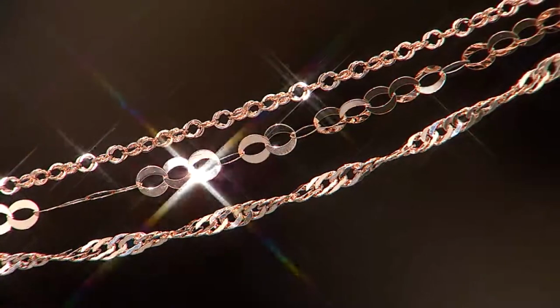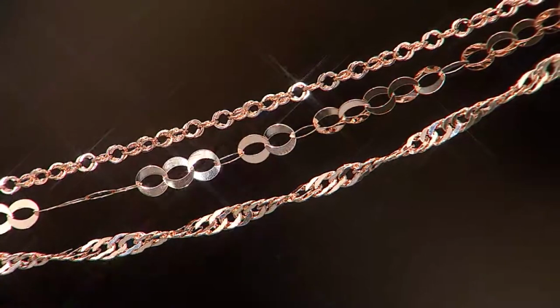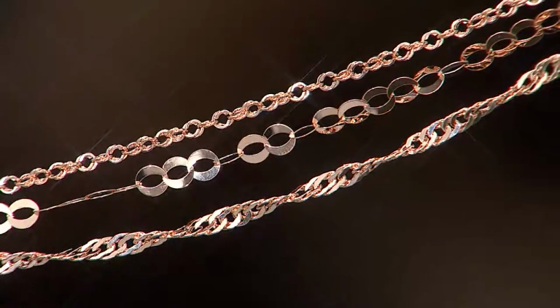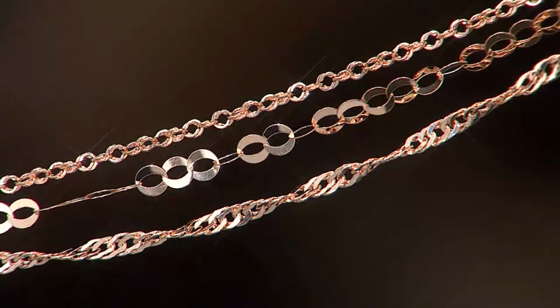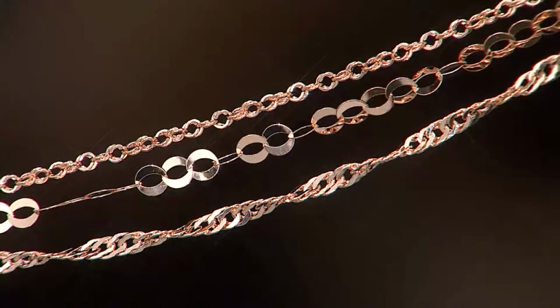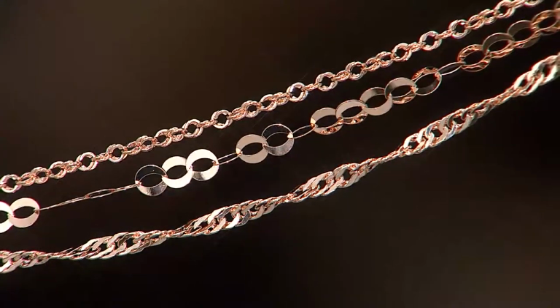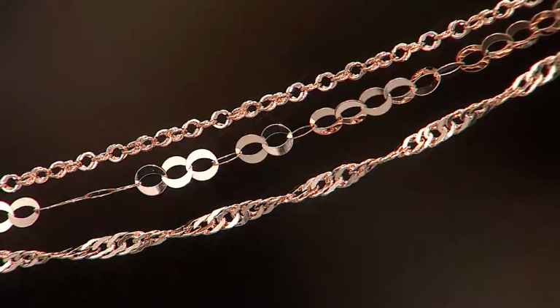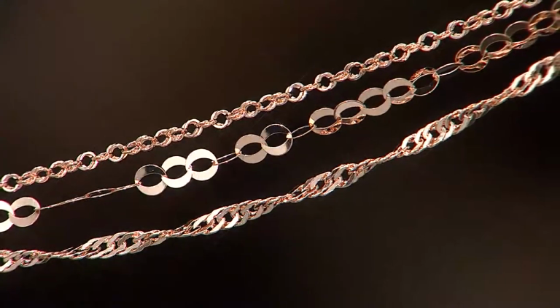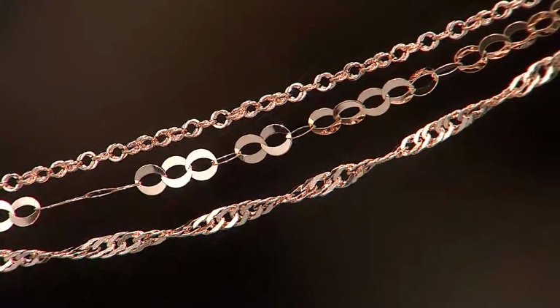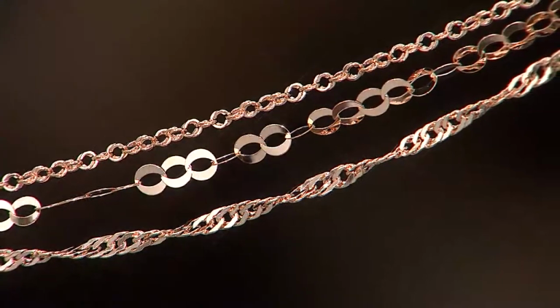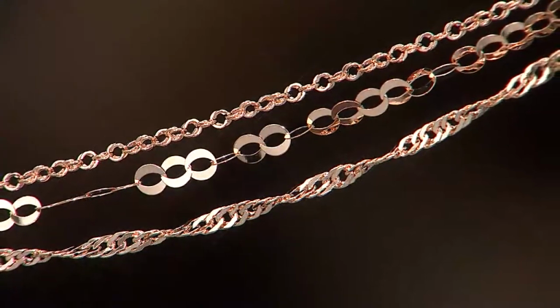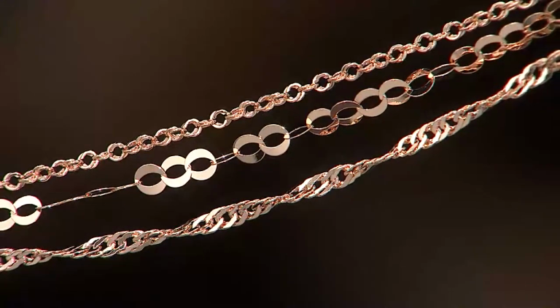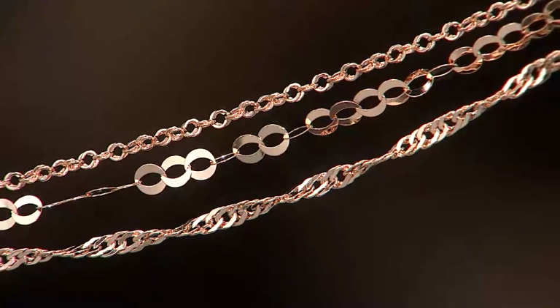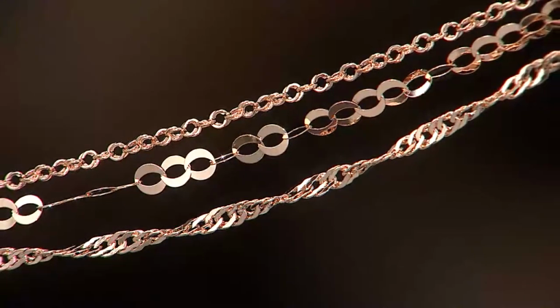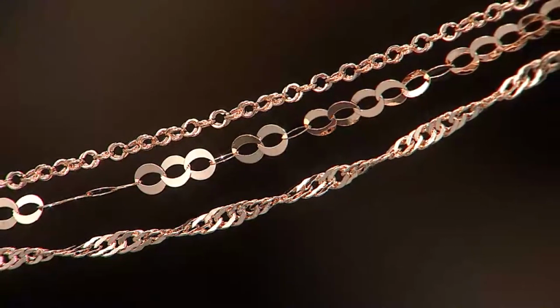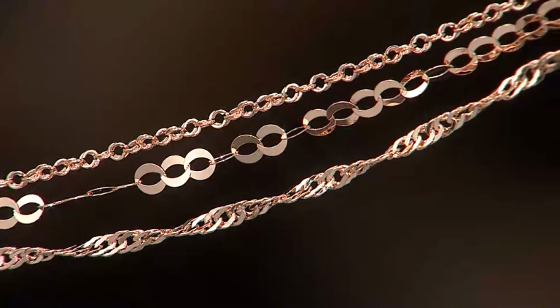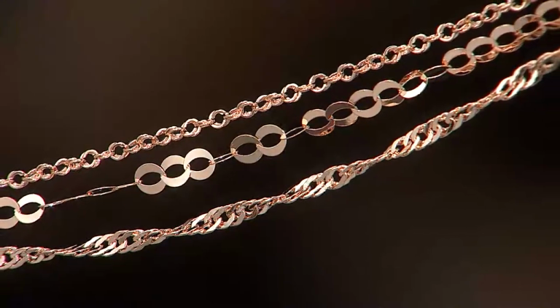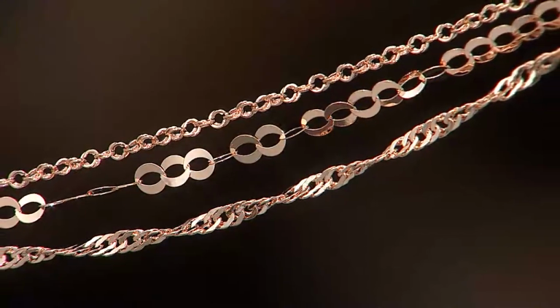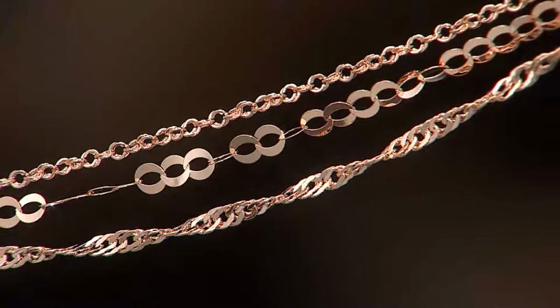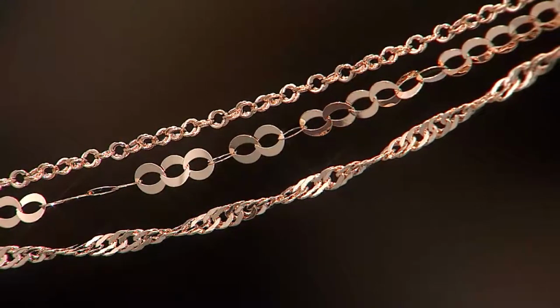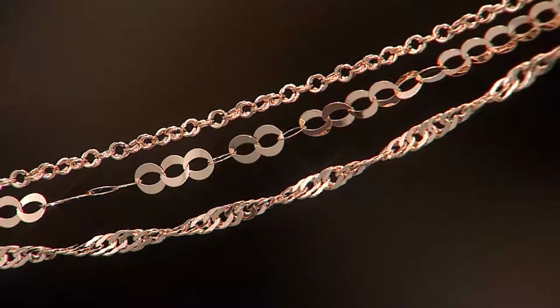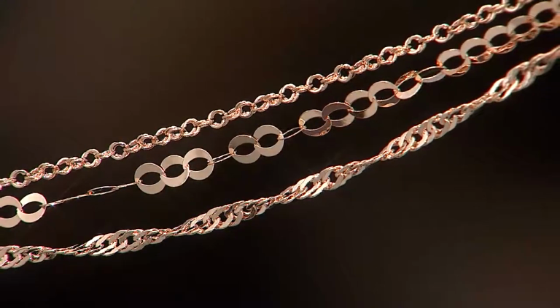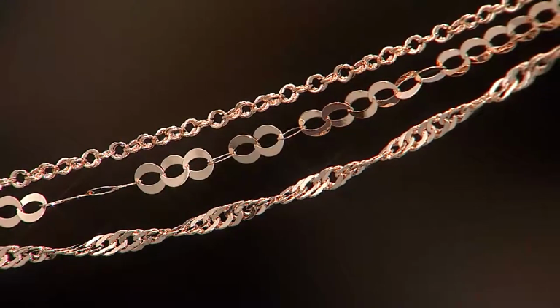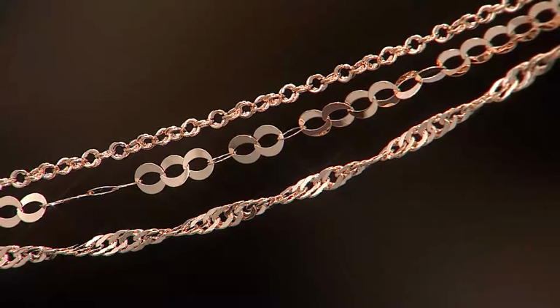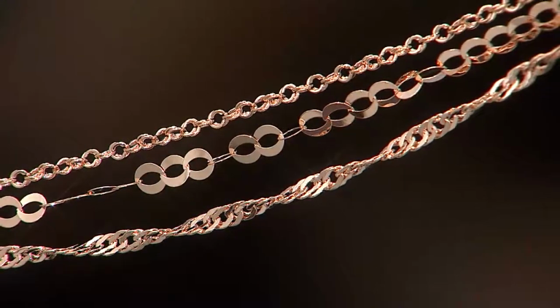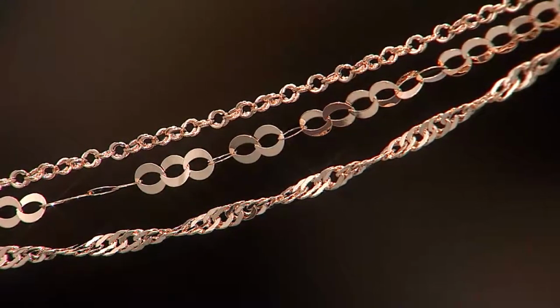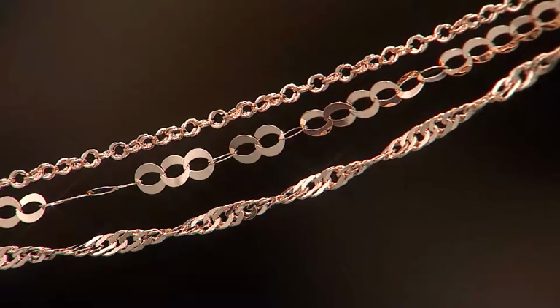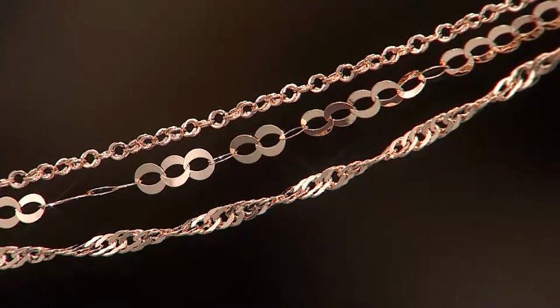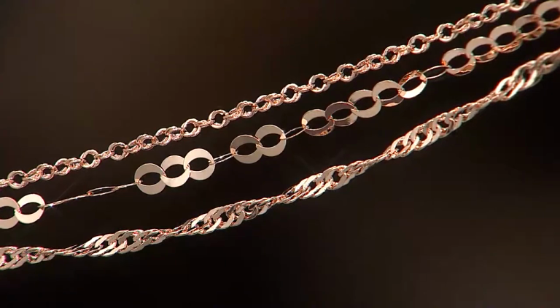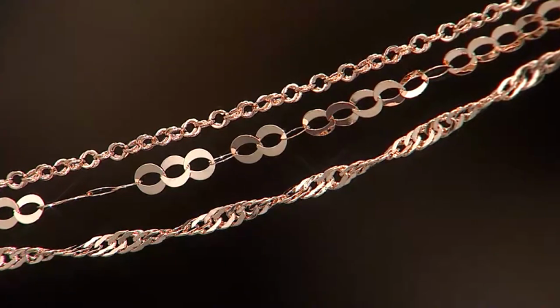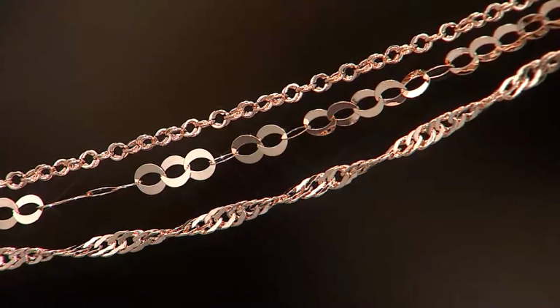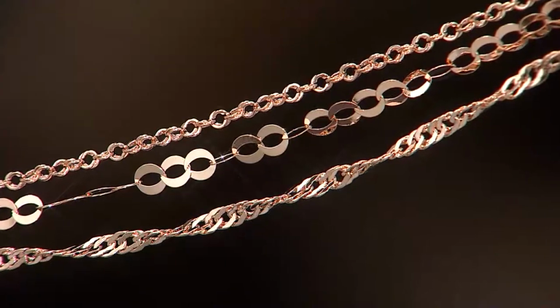Anyway, there are moments when I say just go and get it, don't even think about it — tuck it away as a present, why not? And then we have our ankle bracelets.